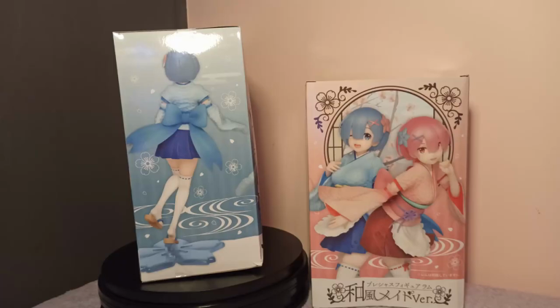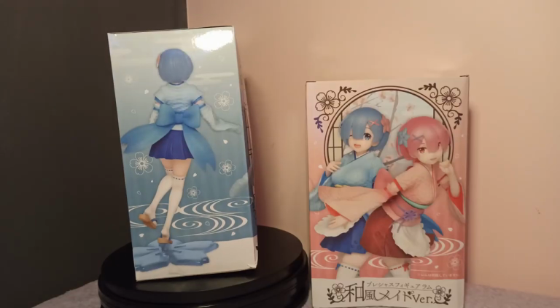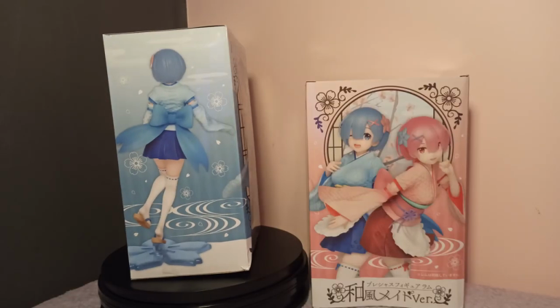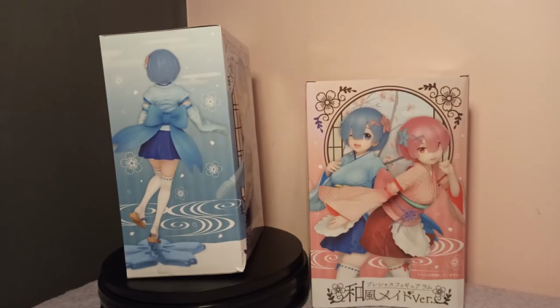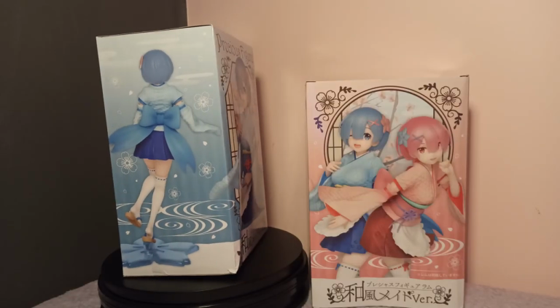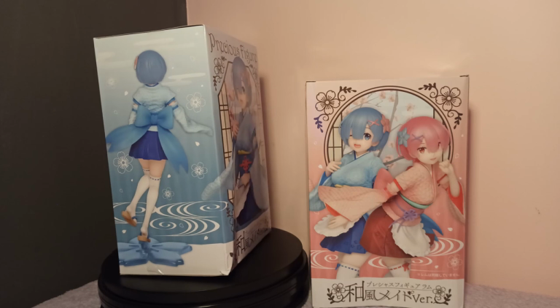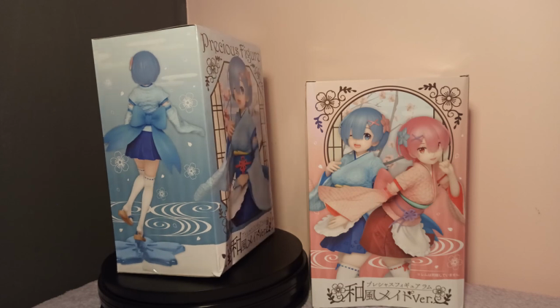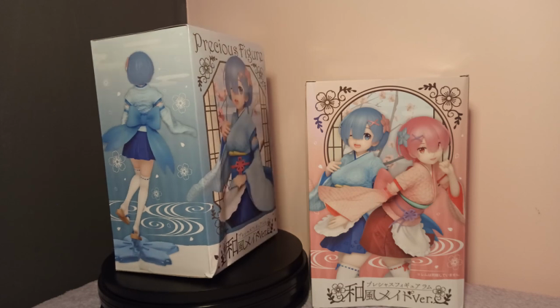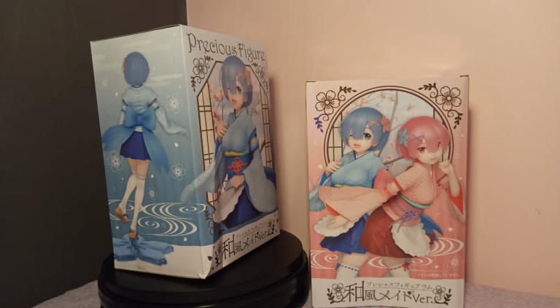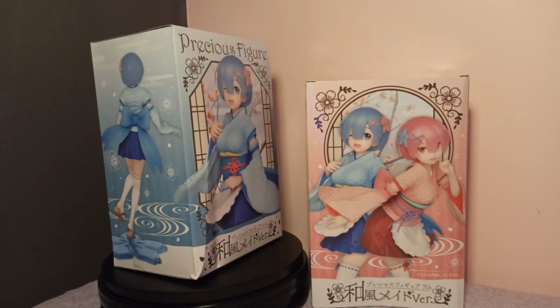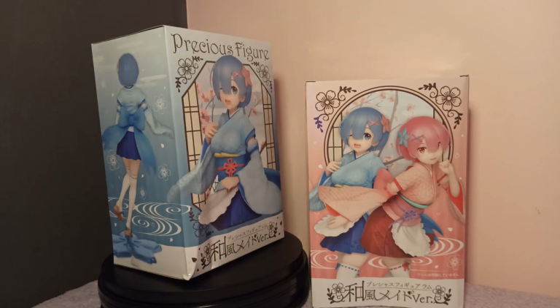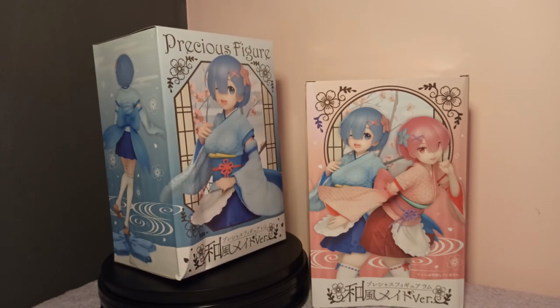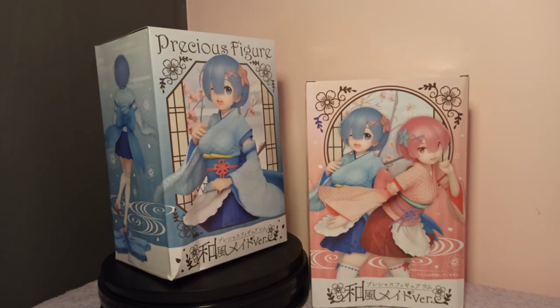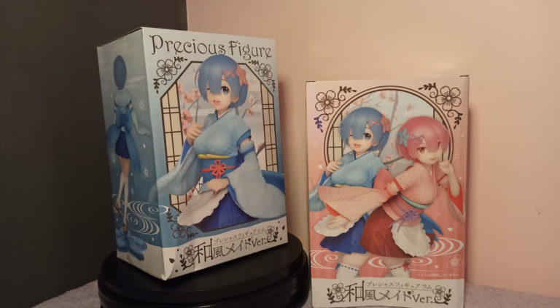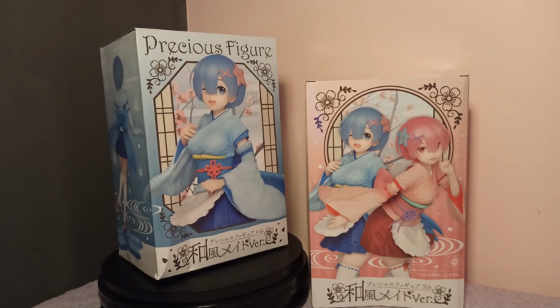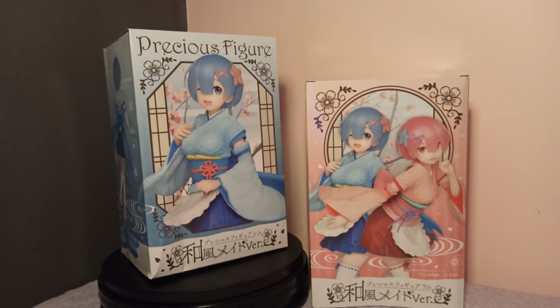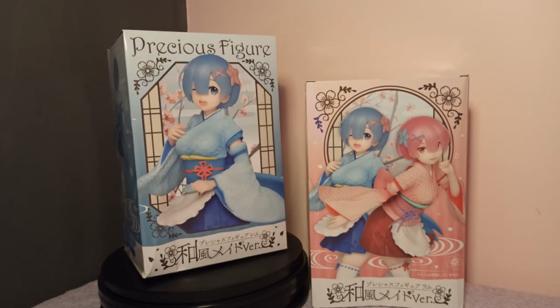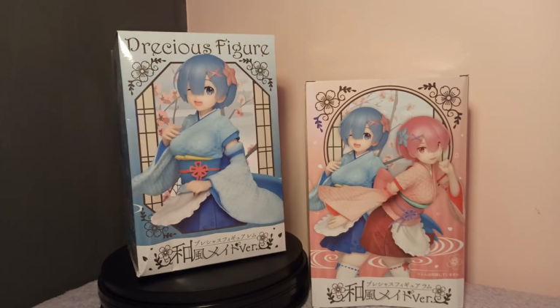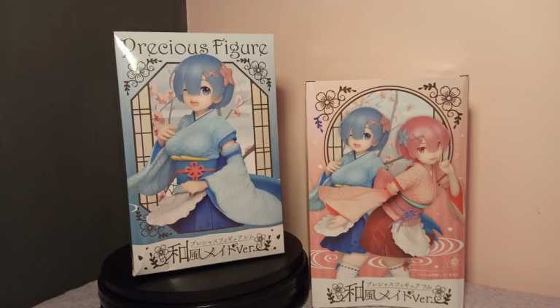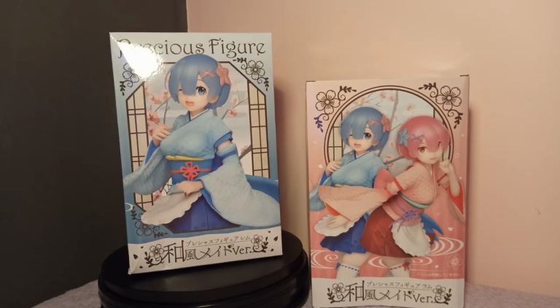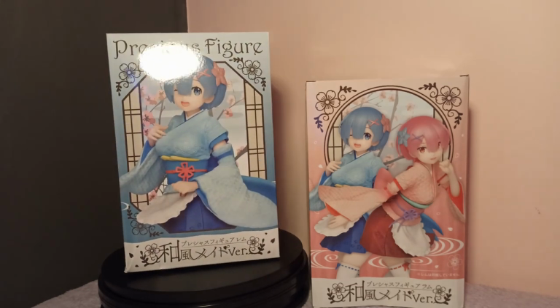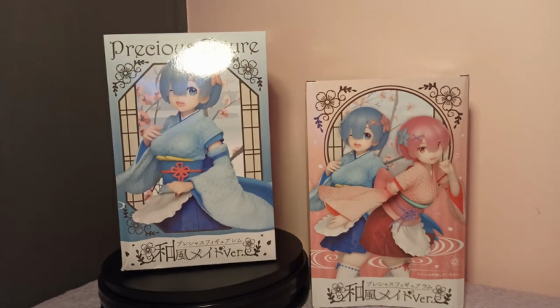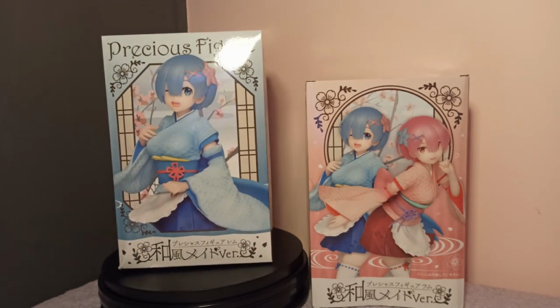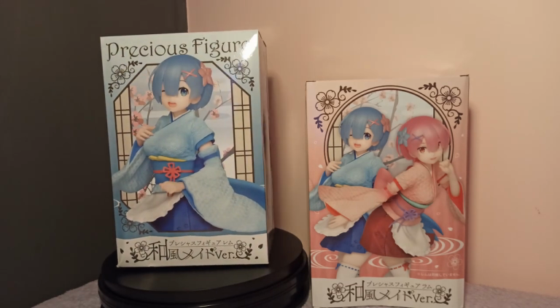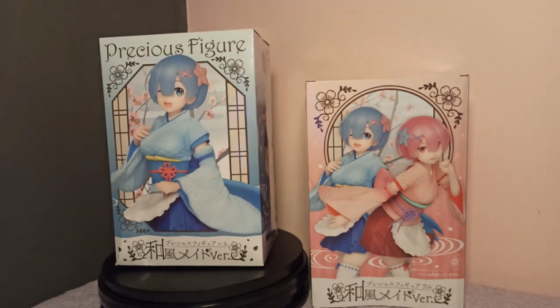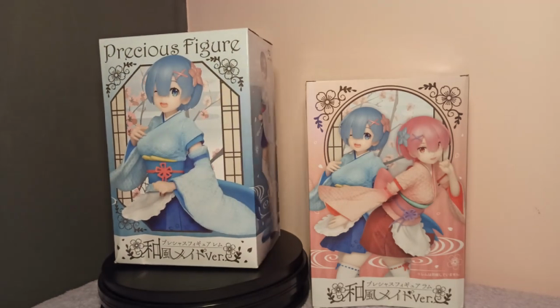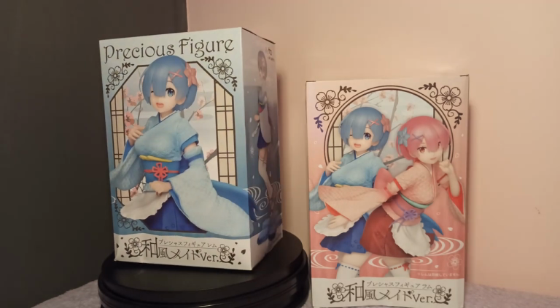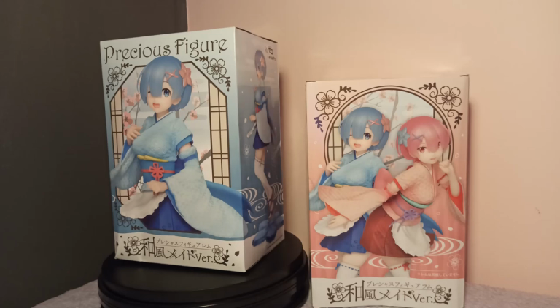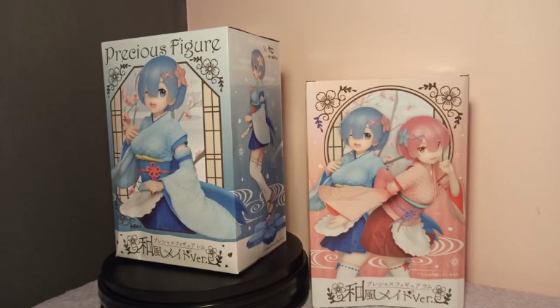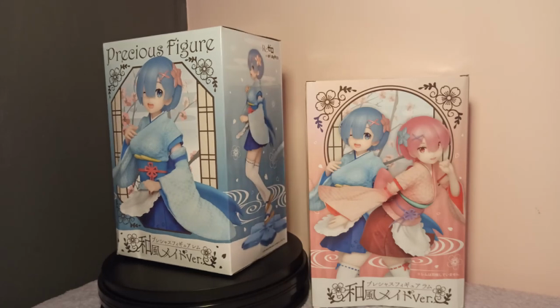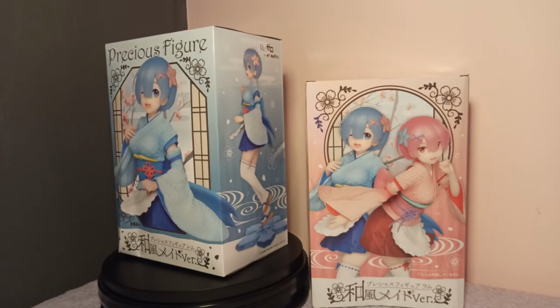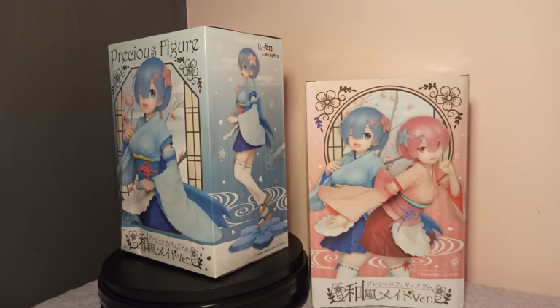Hello everyone, Daiki here. Today I'm unboxing our favorite sister couple, Ram and Rem kimono version by Taito.